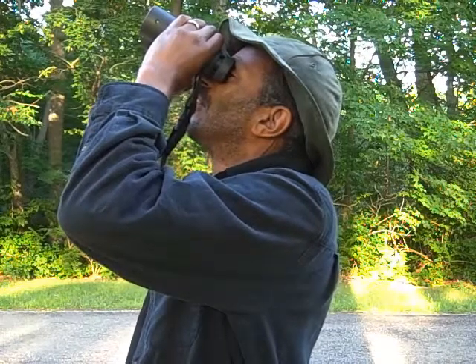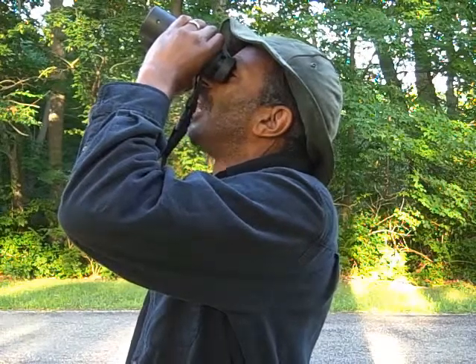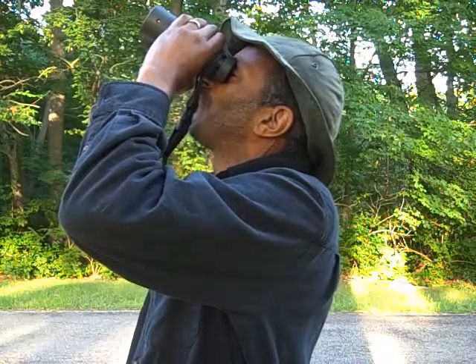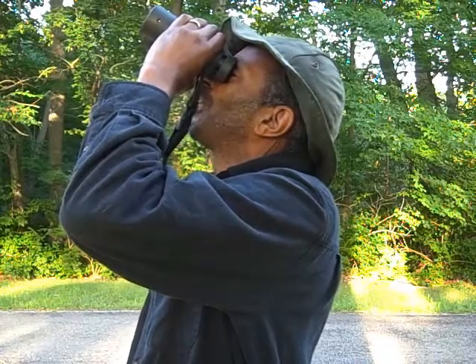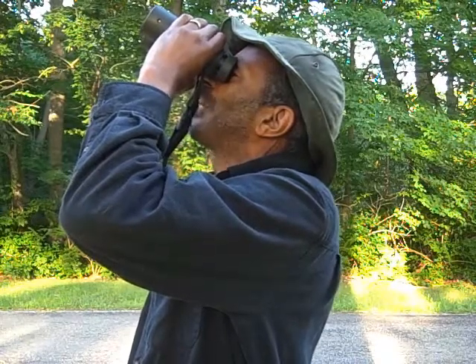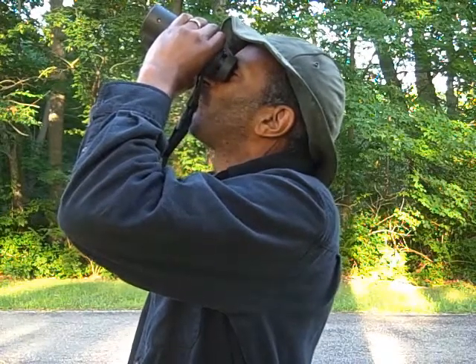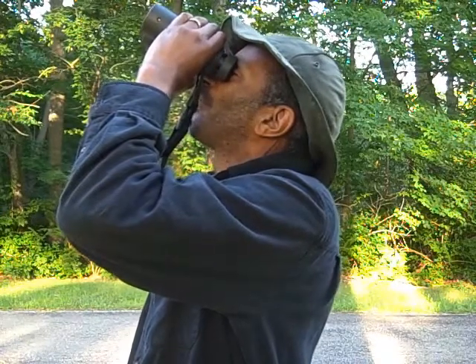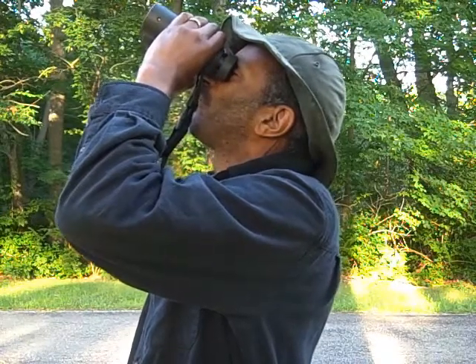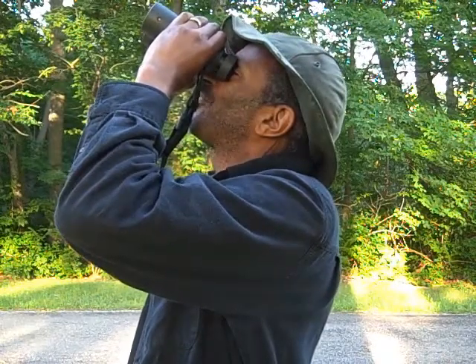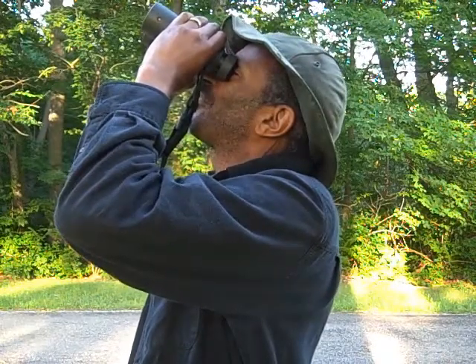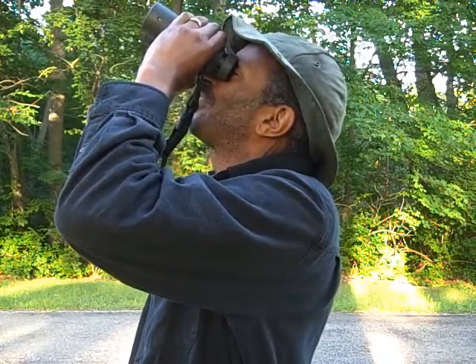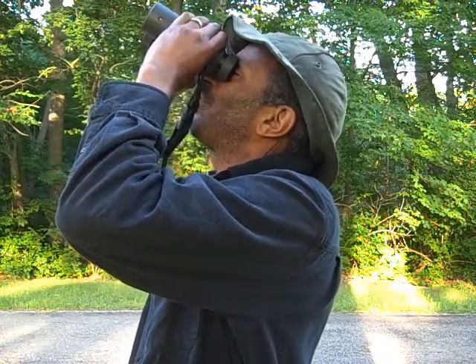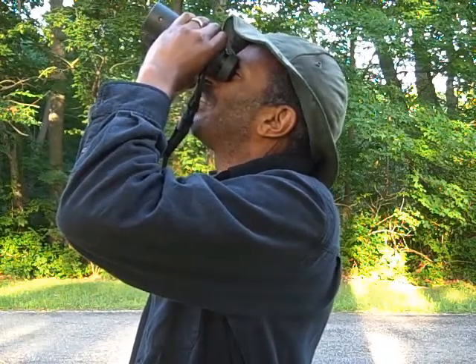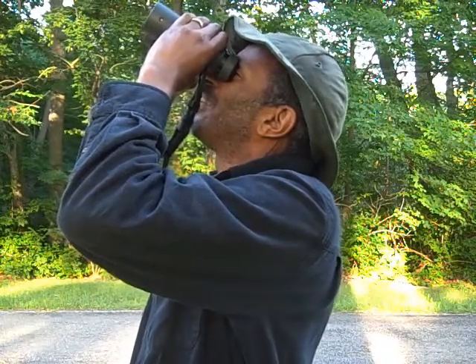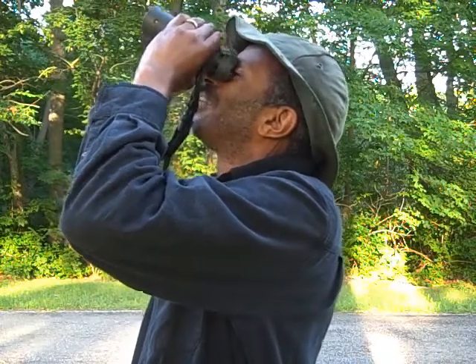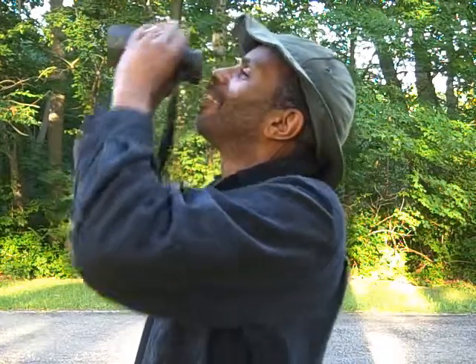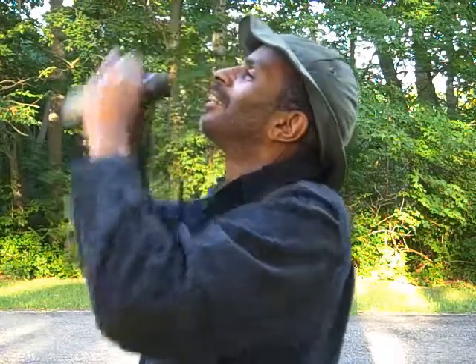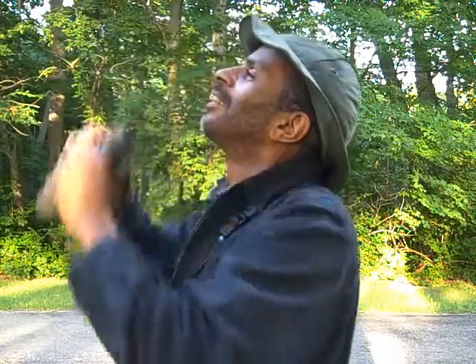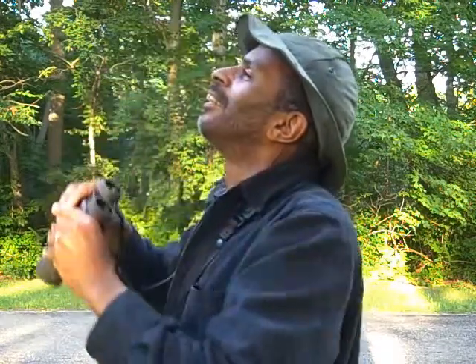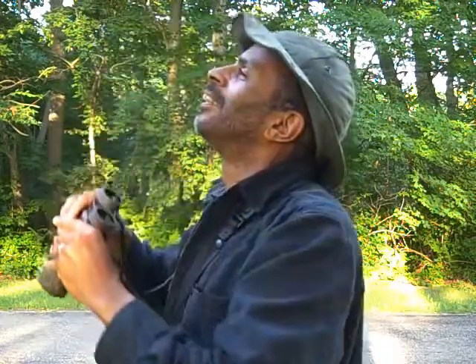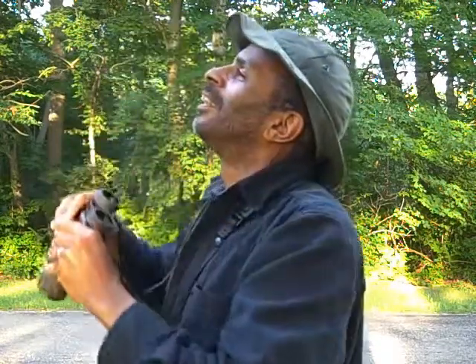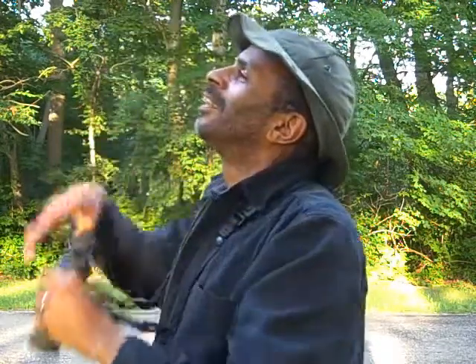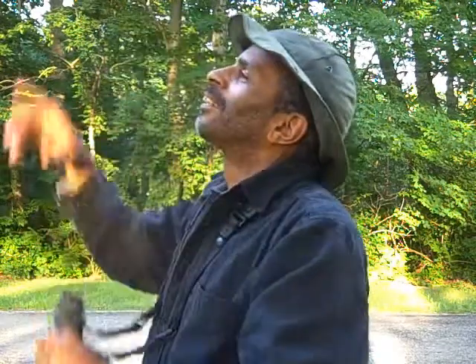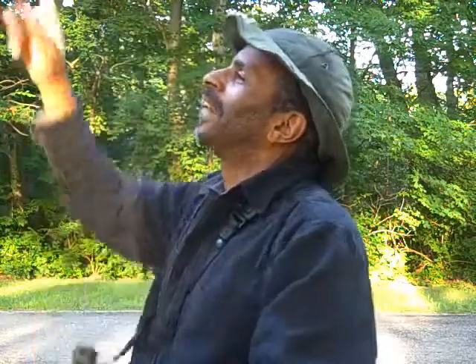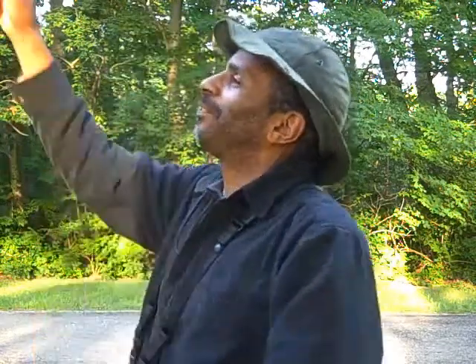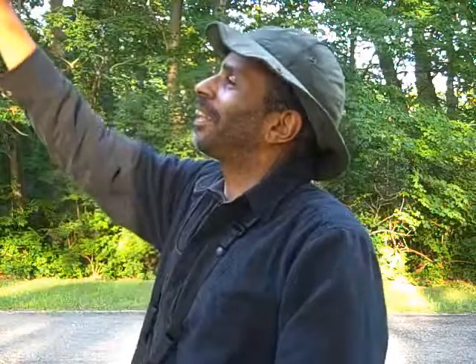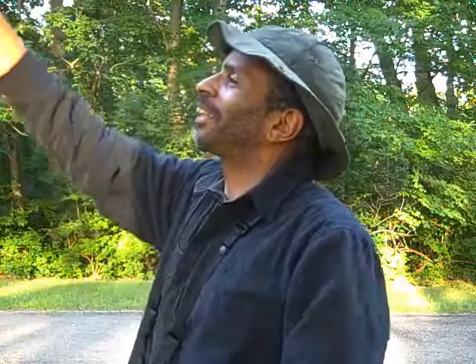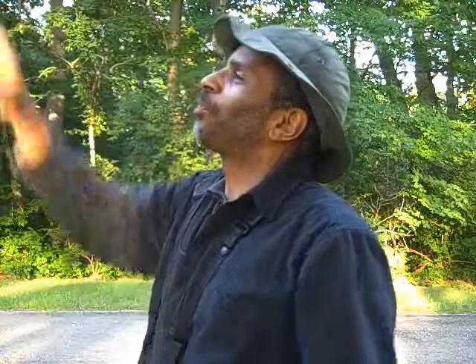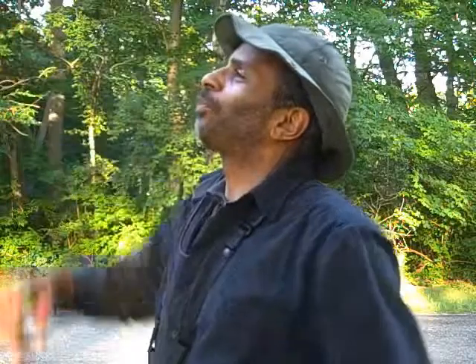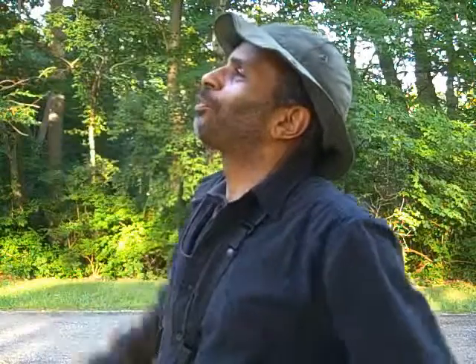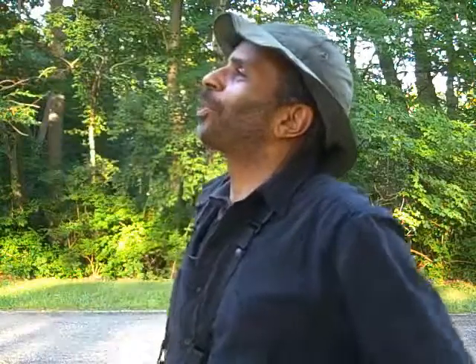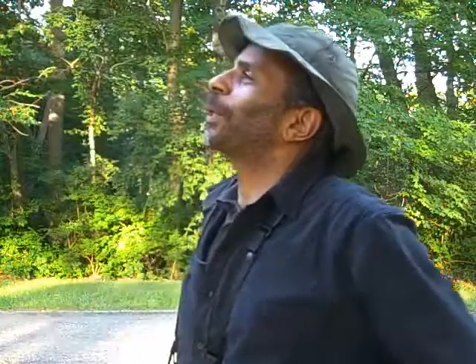I believe that's a rose-breasted grosbeak. Great, now that's a wonderful bird.